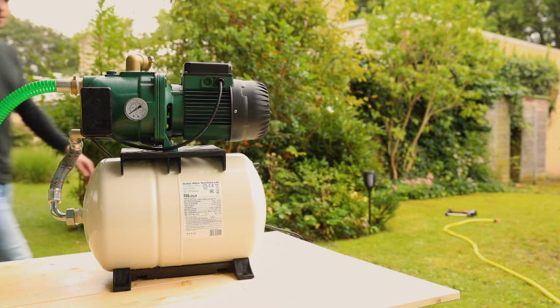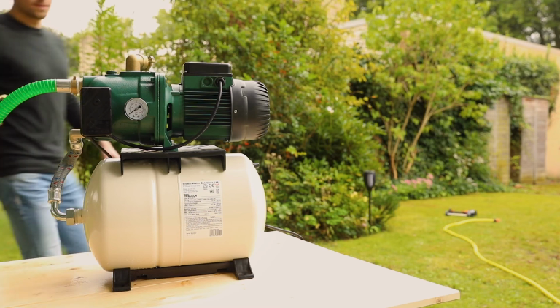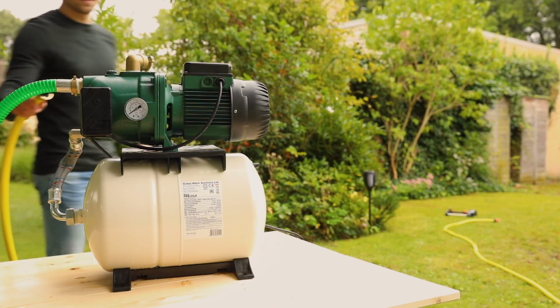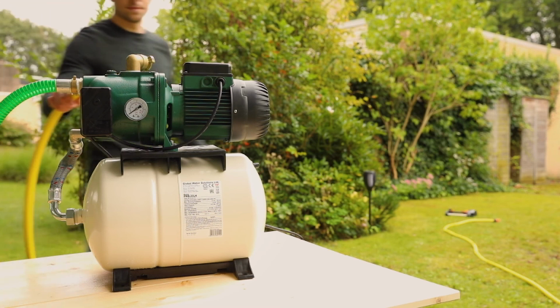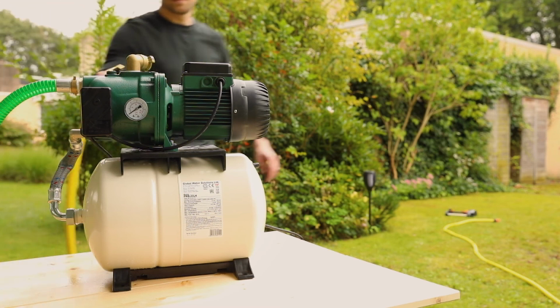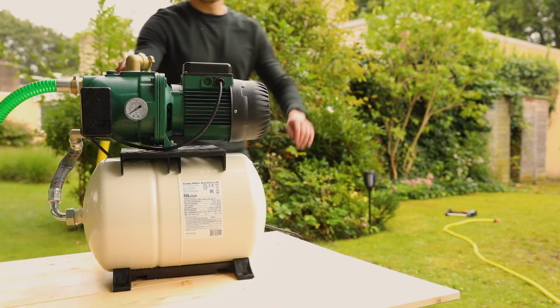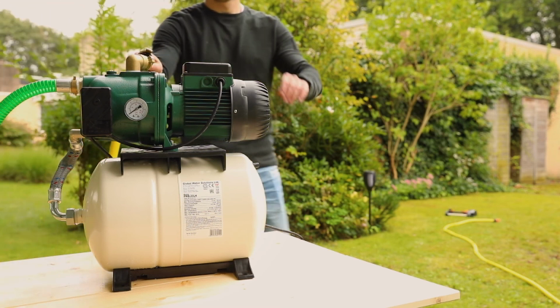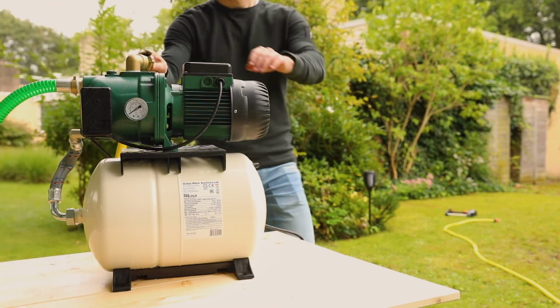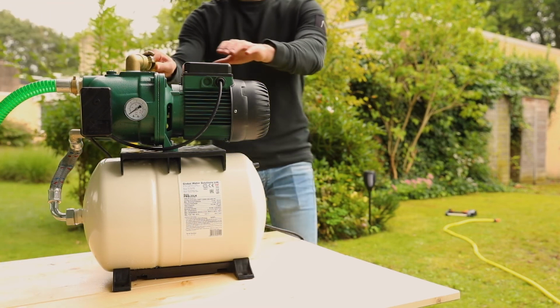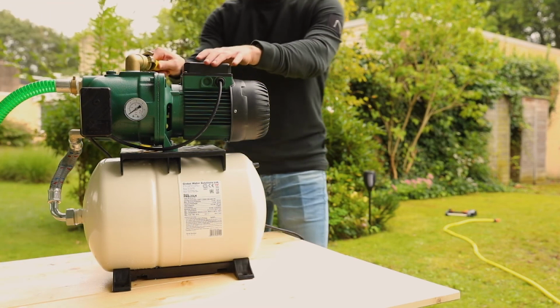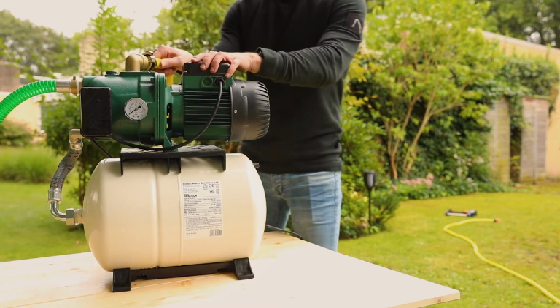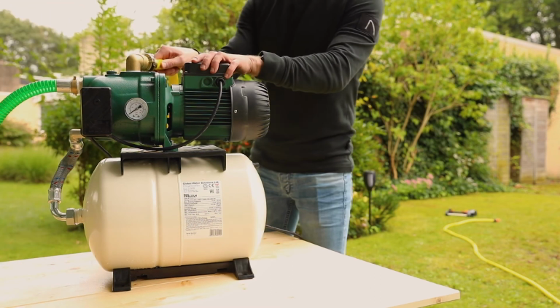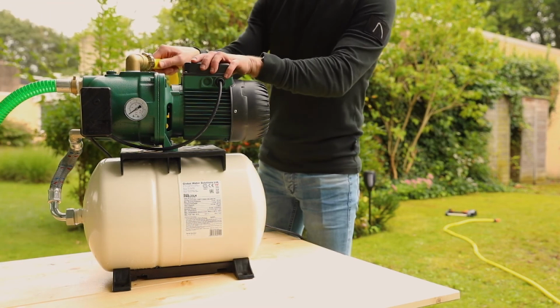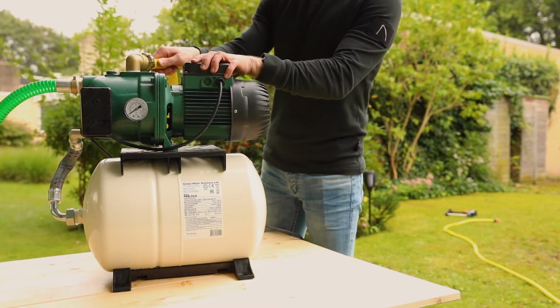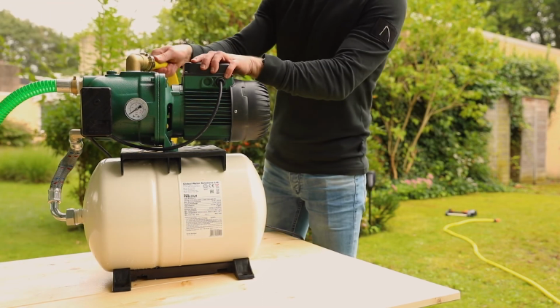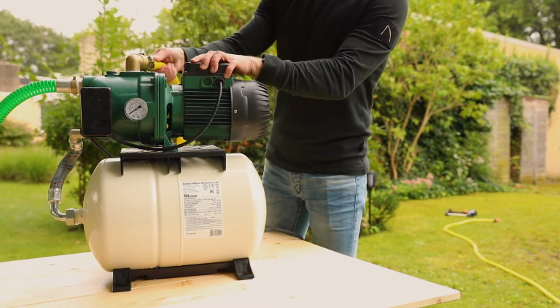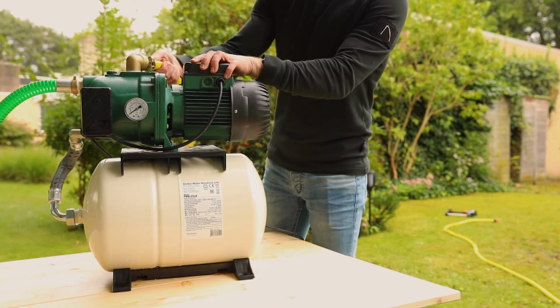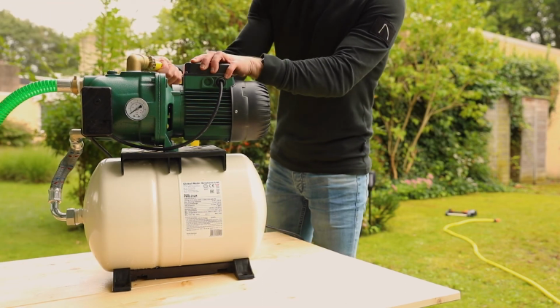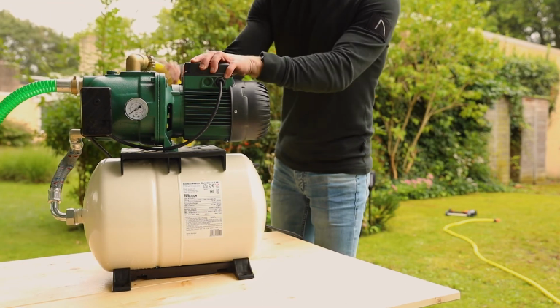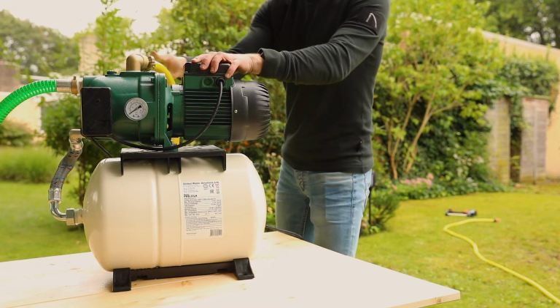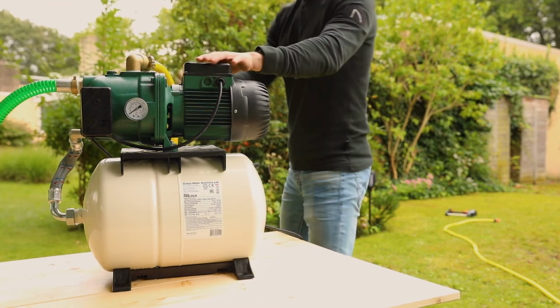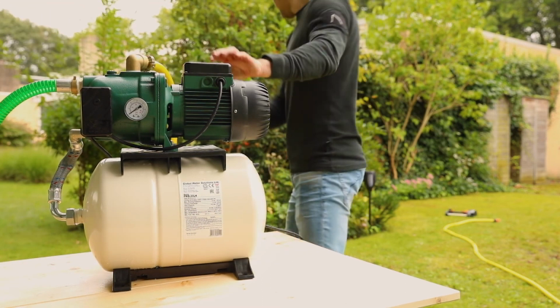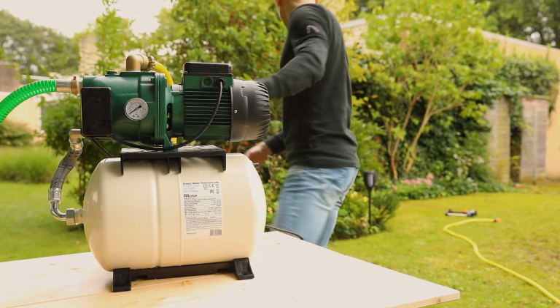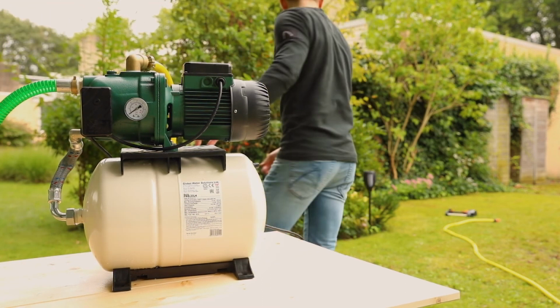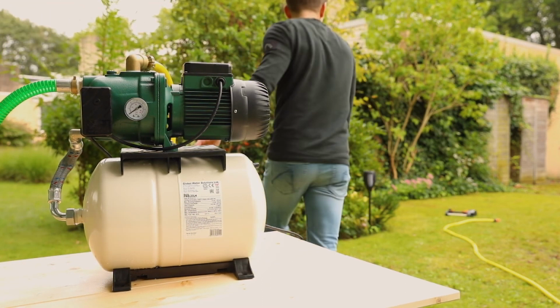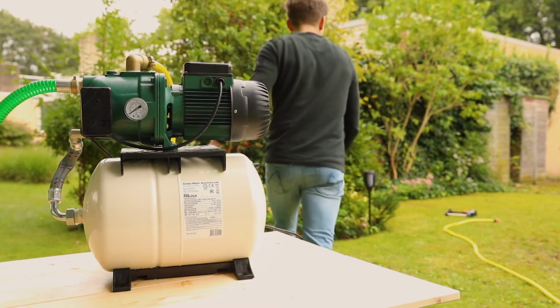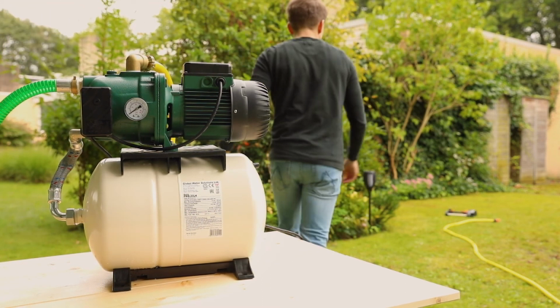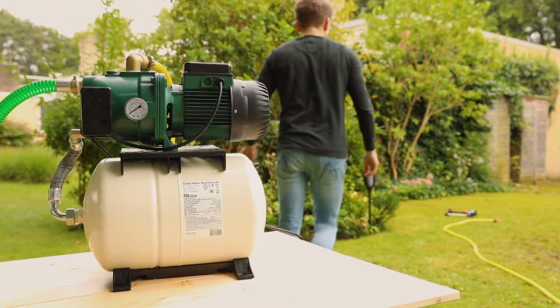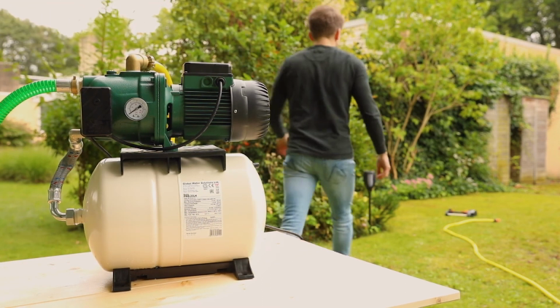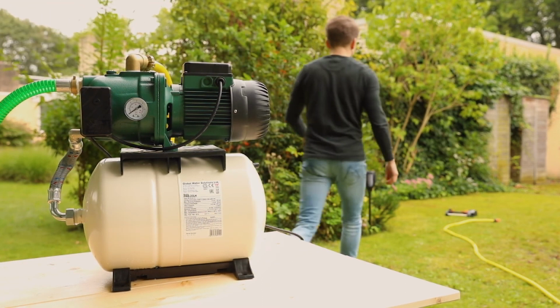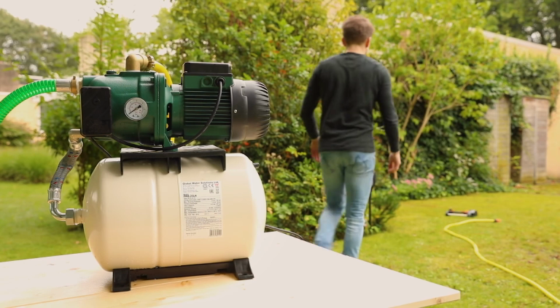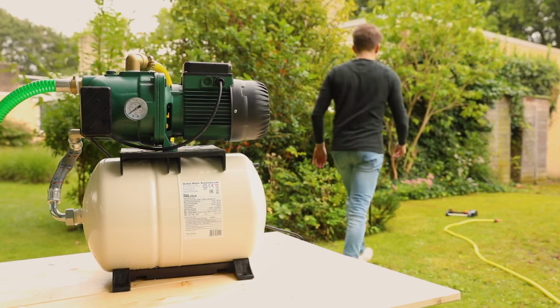Attach the sprinkler to the other end of the hose with a socket or connector, using a coupling connector.